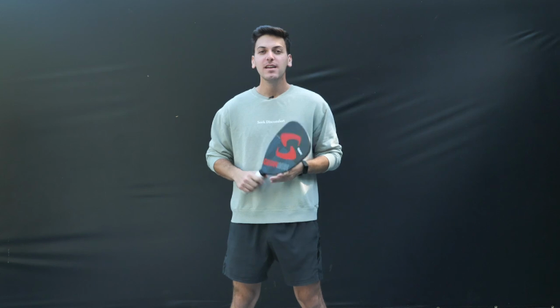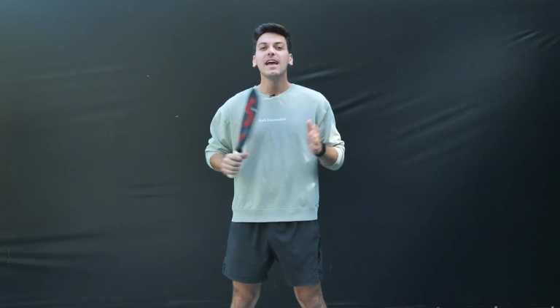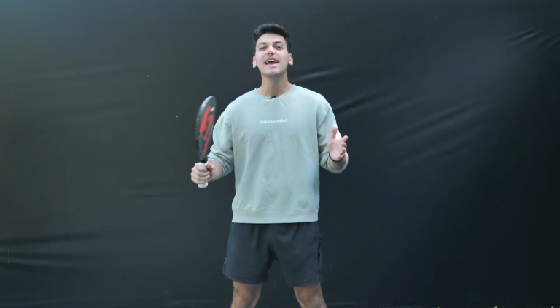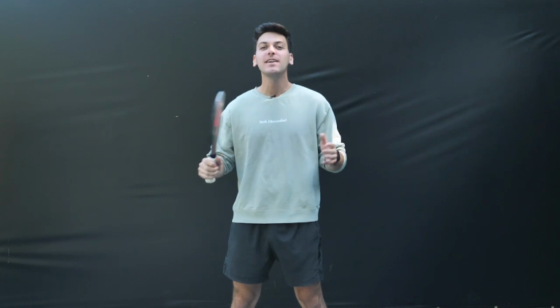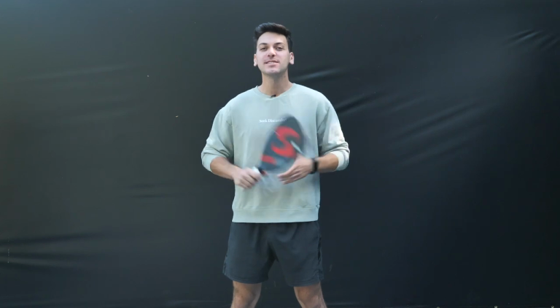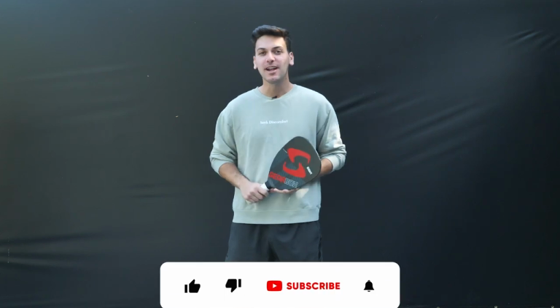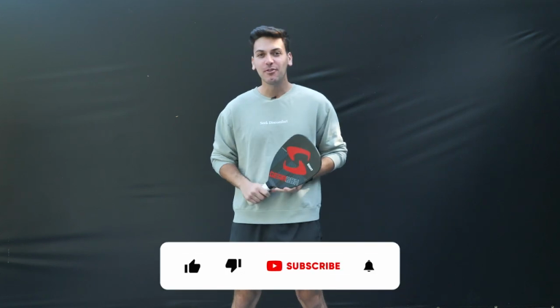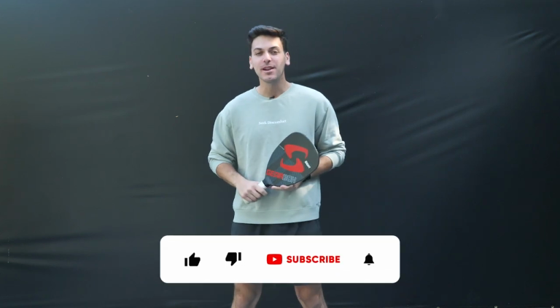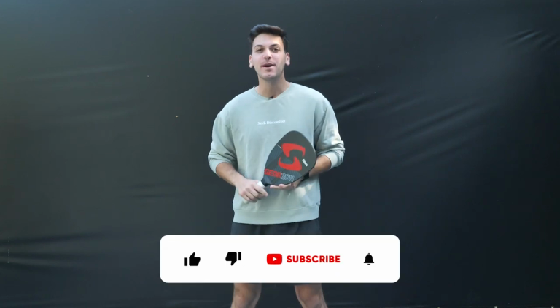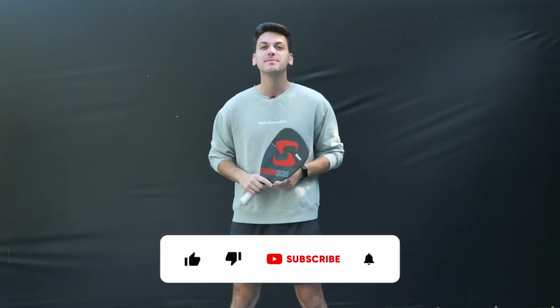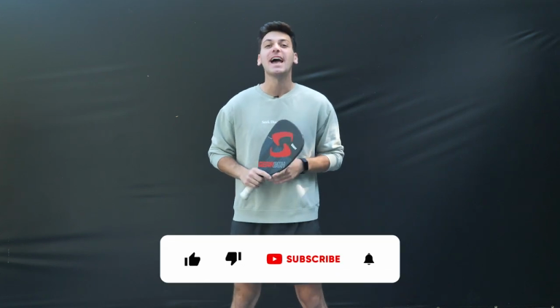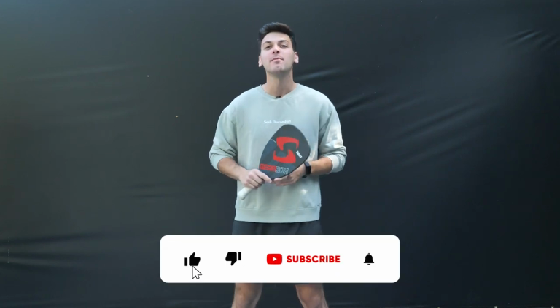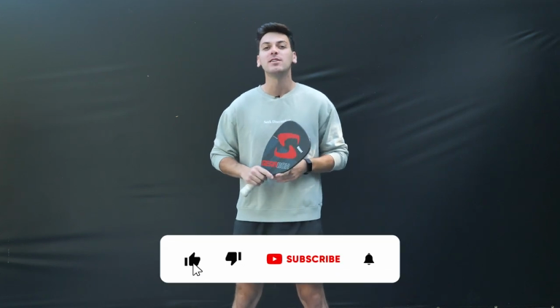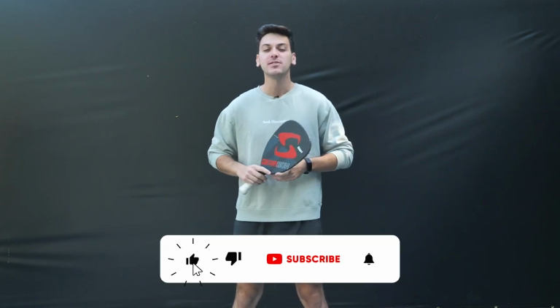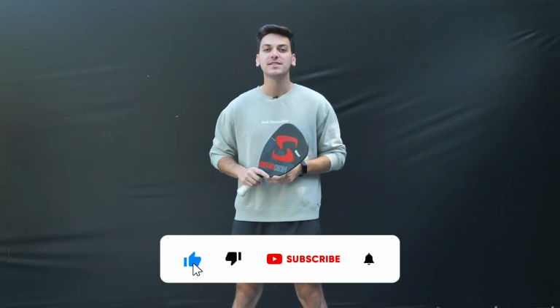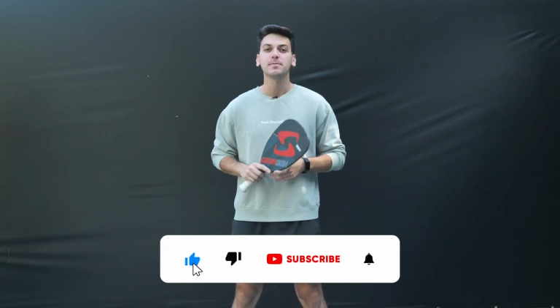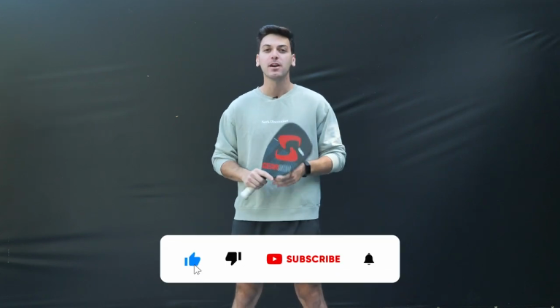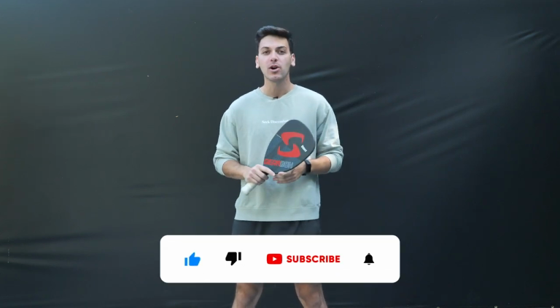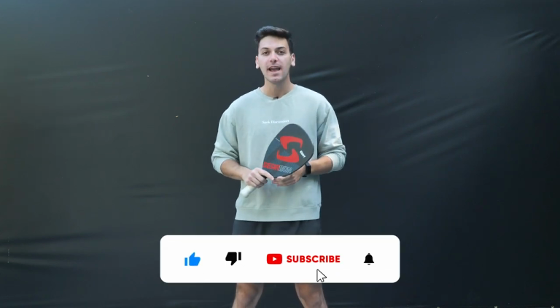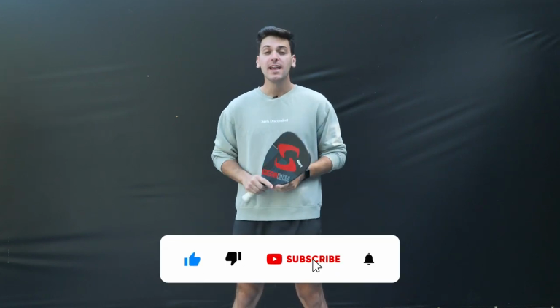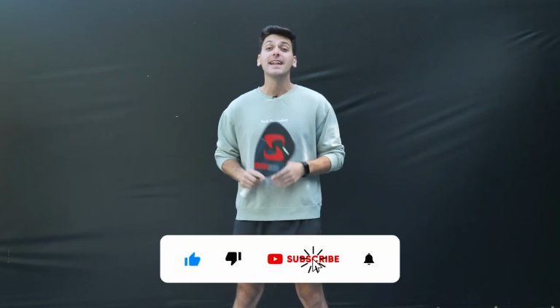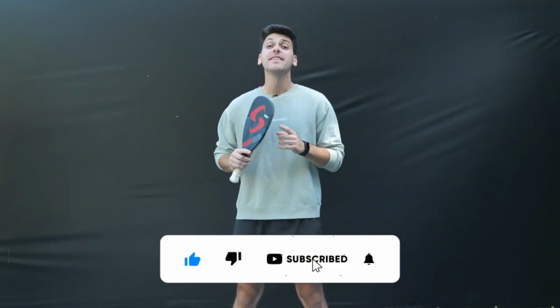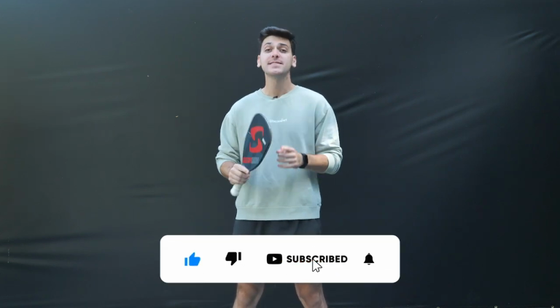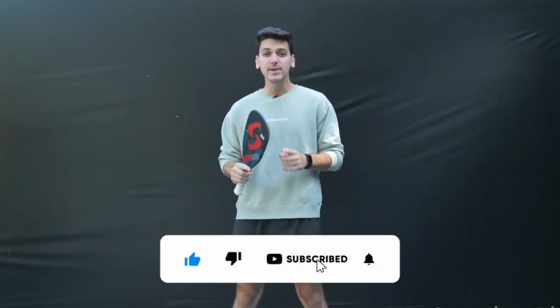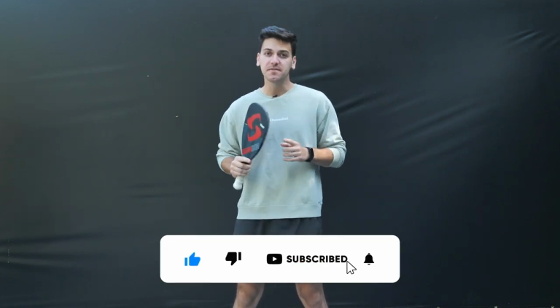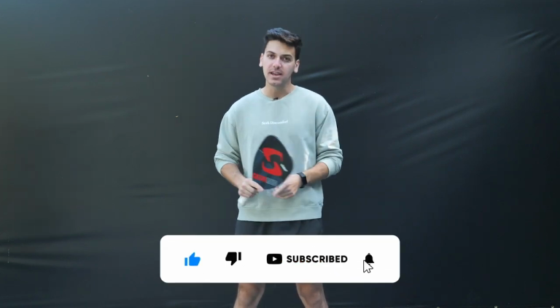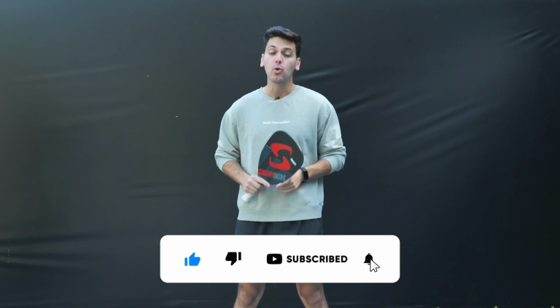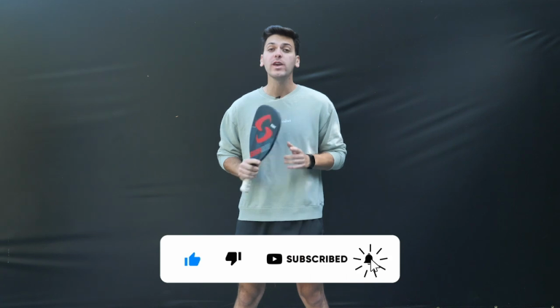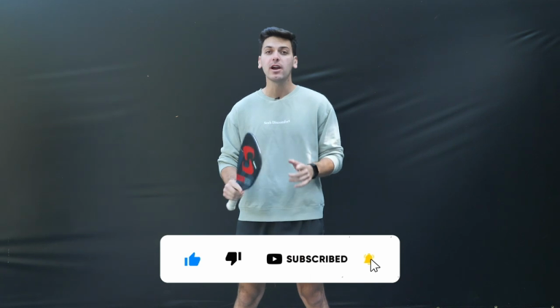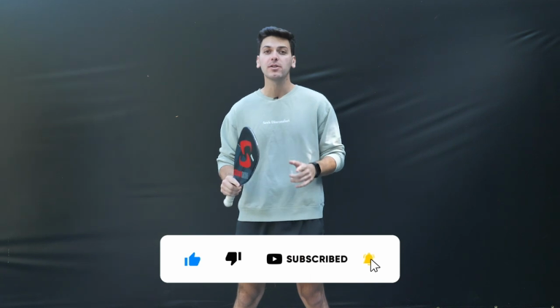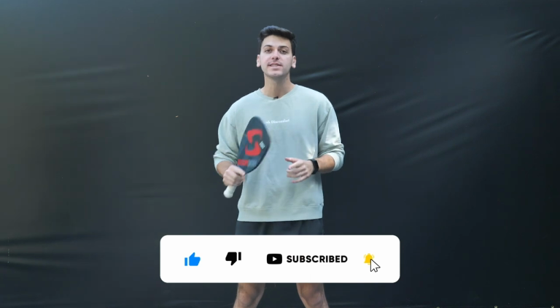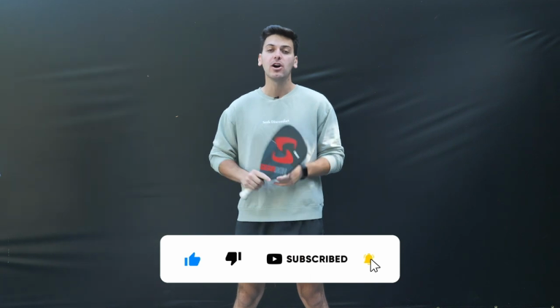Hey, what's going on everybody? My name is Adam, also known as the pickleball guy, and in this week's video we are gonna be talking about serves.